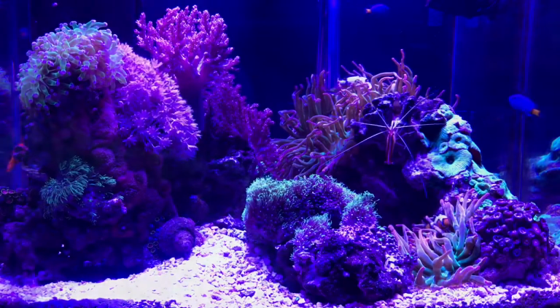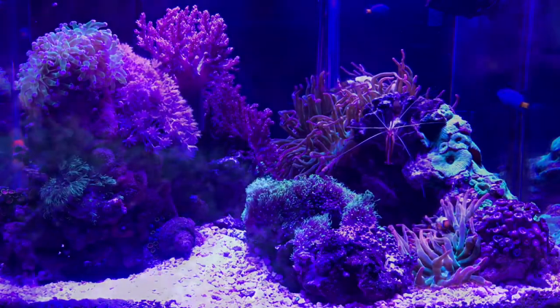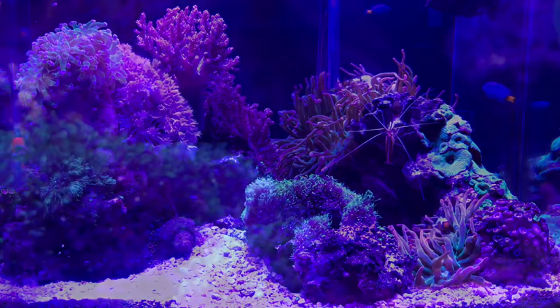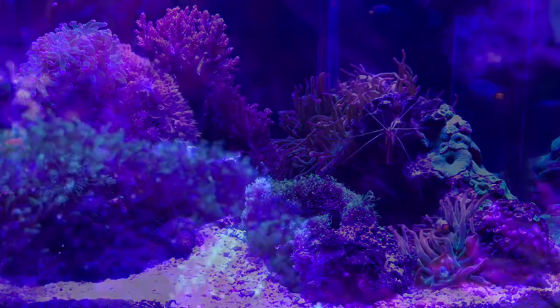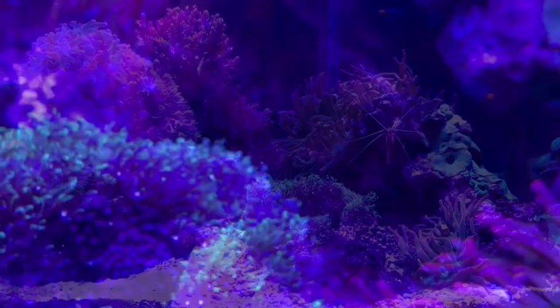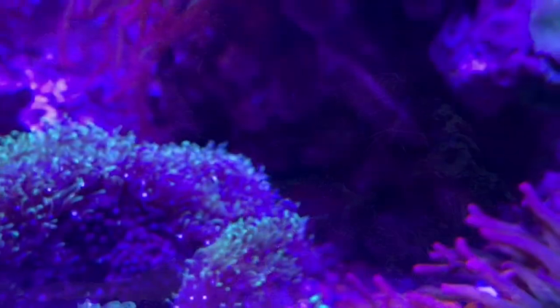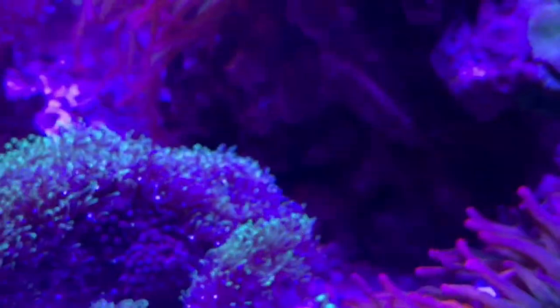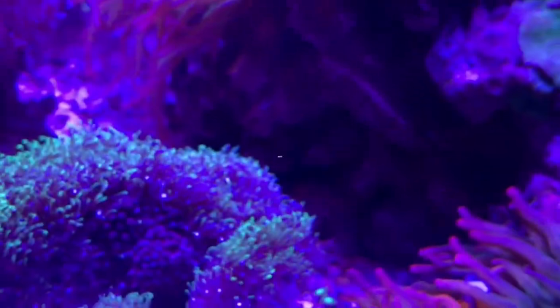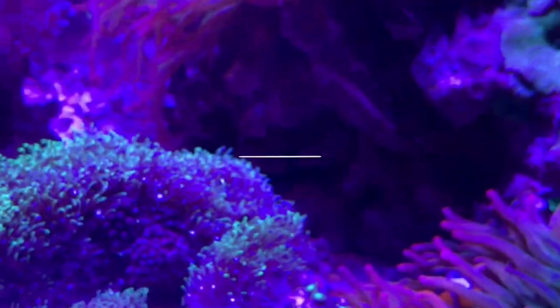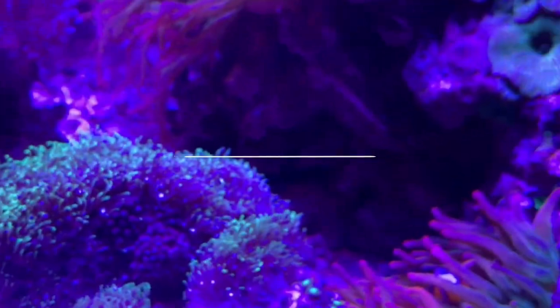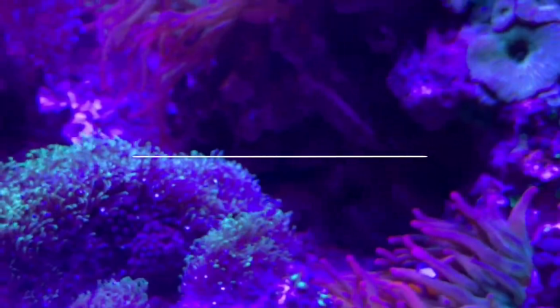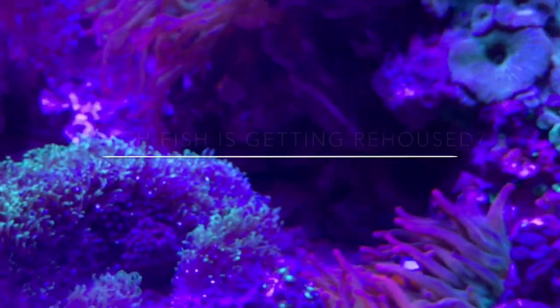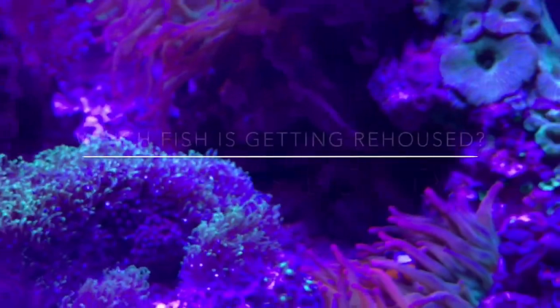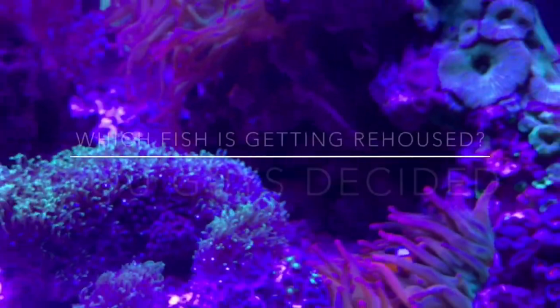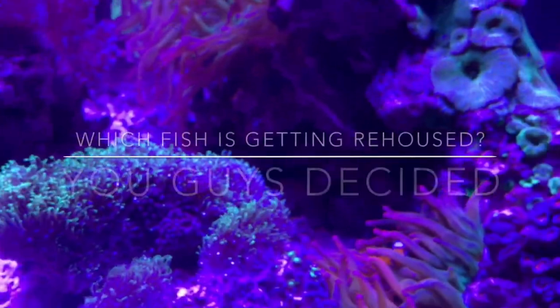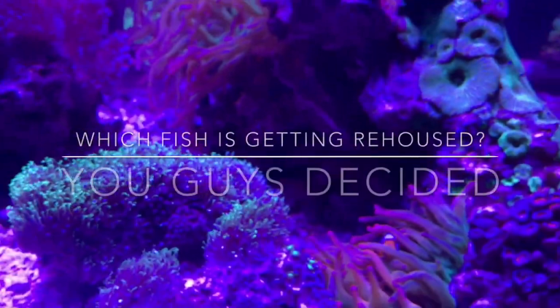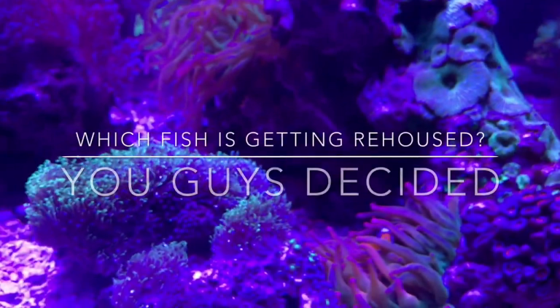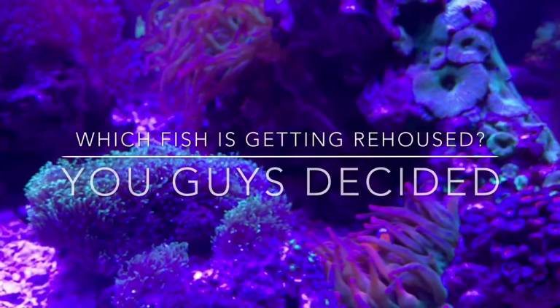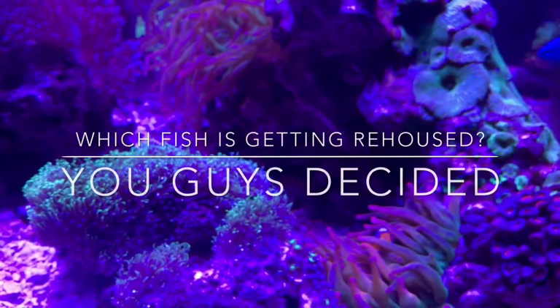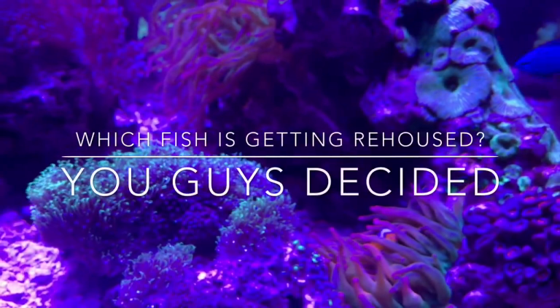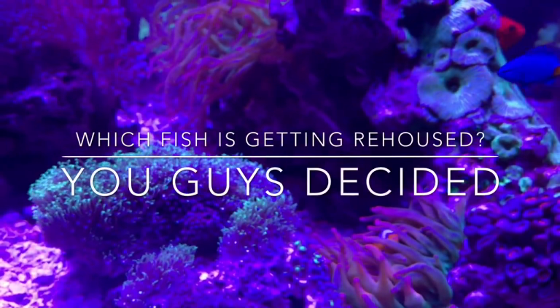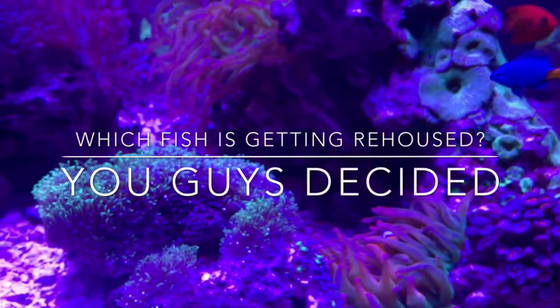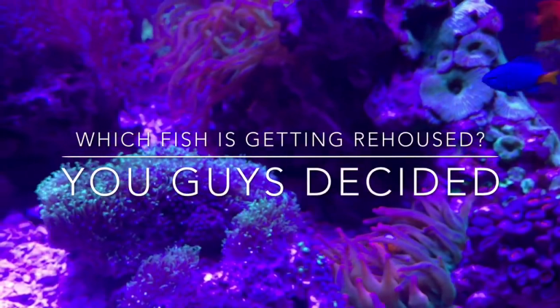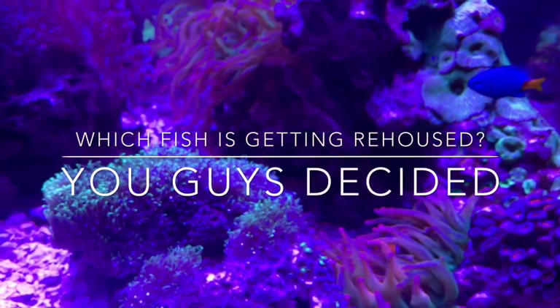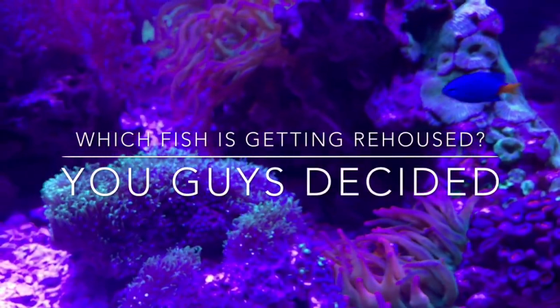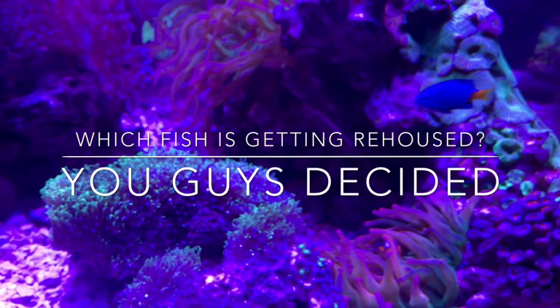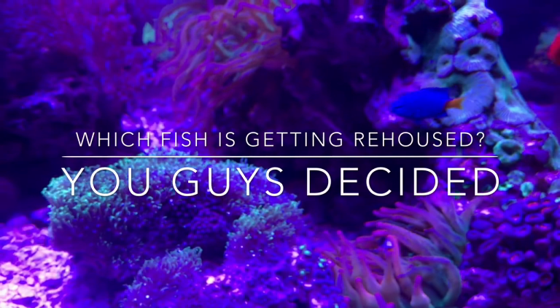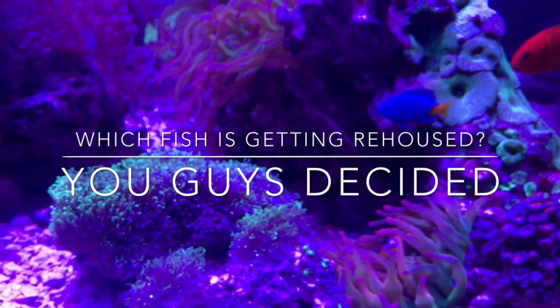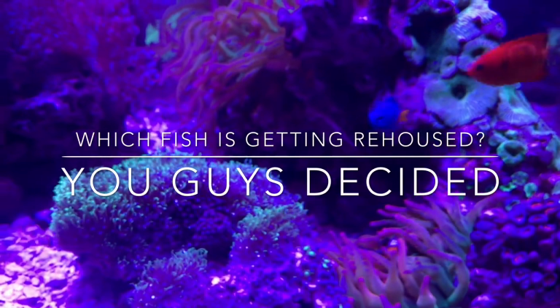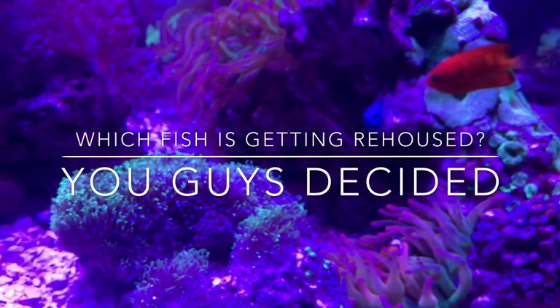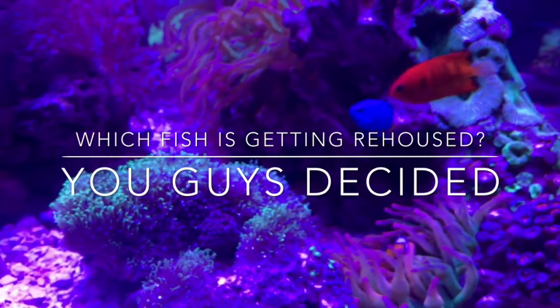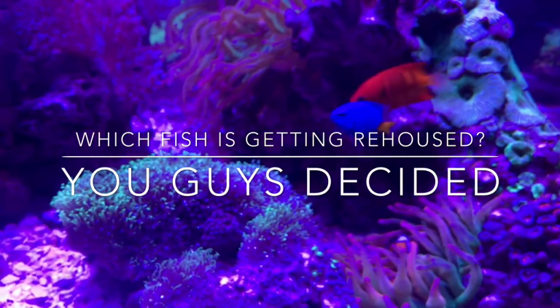Speaking of the inhabitants, I still have a few I need to get rid of. Stay tuned to see how that goes.